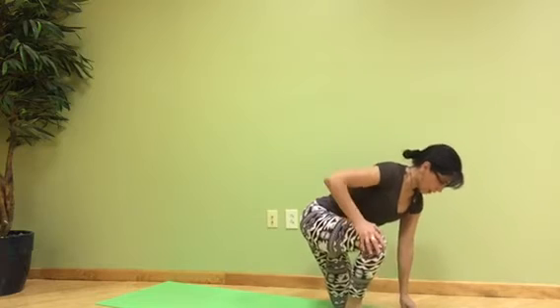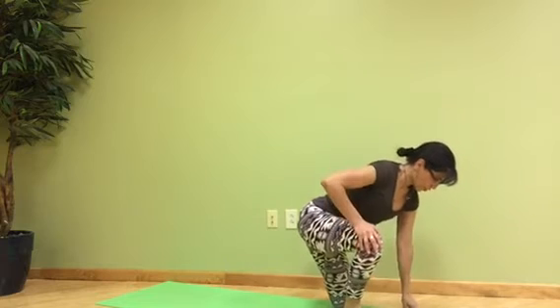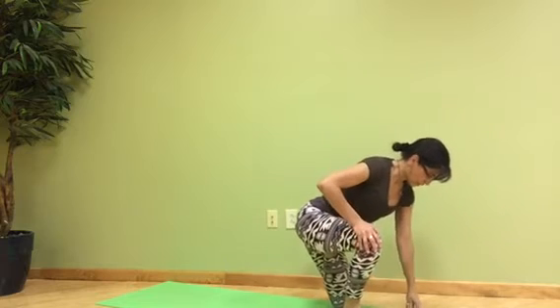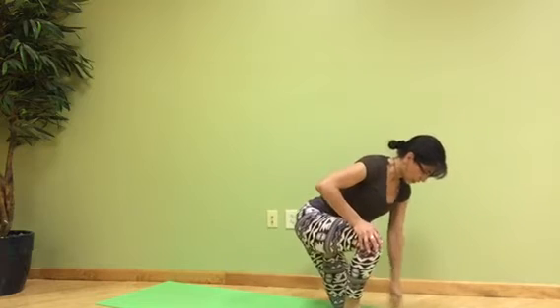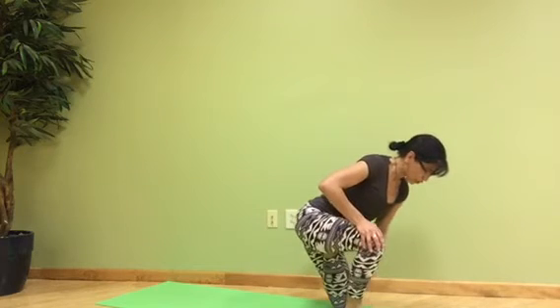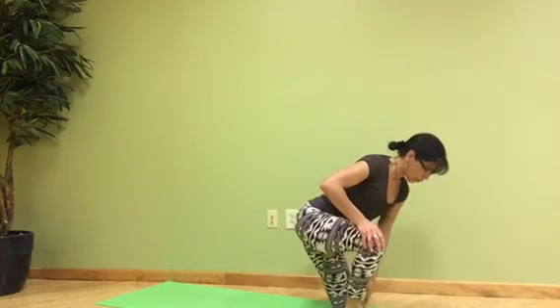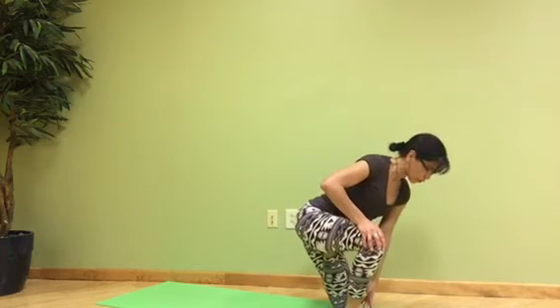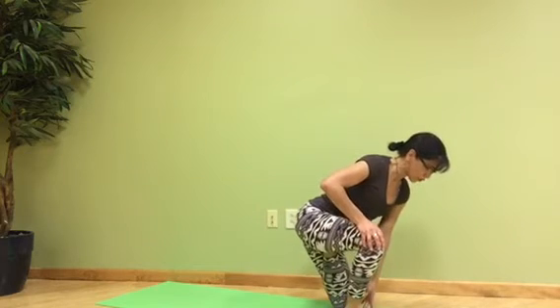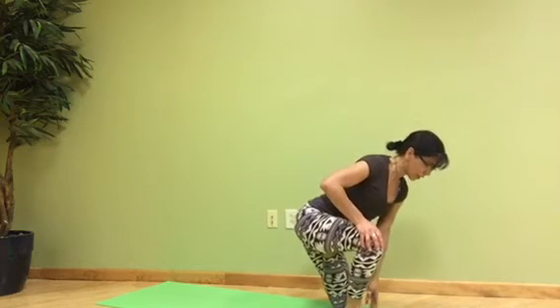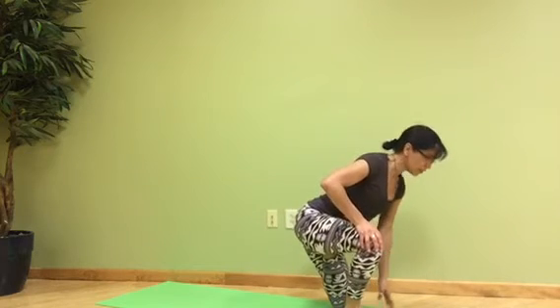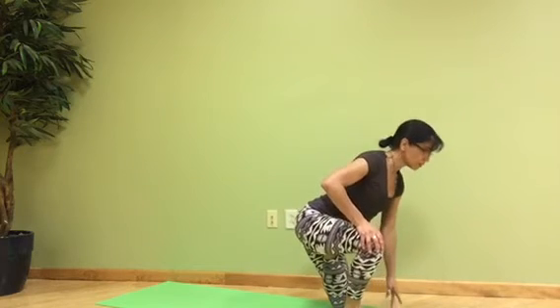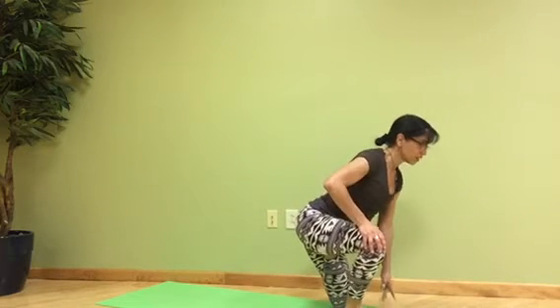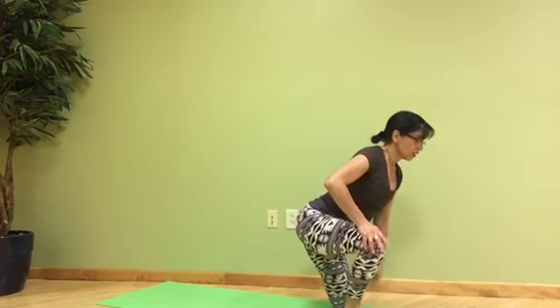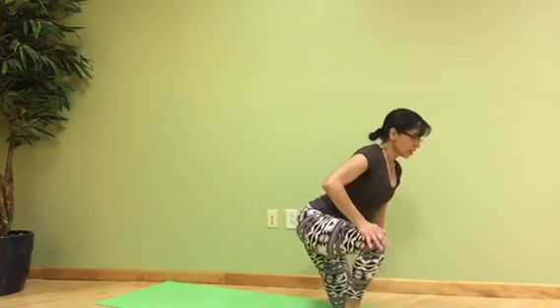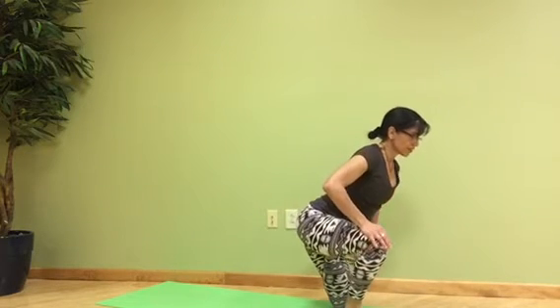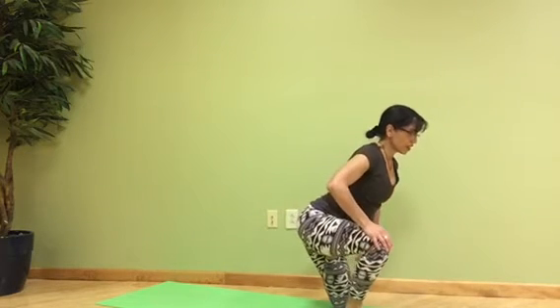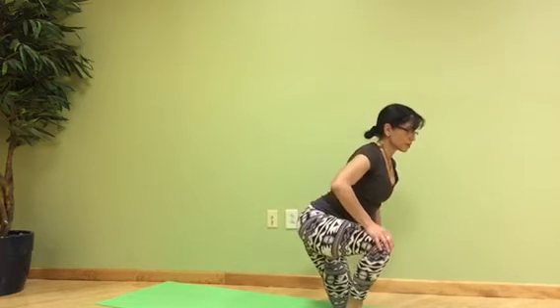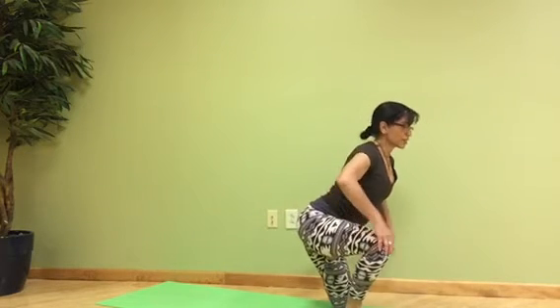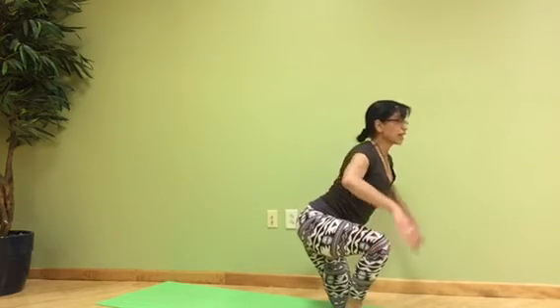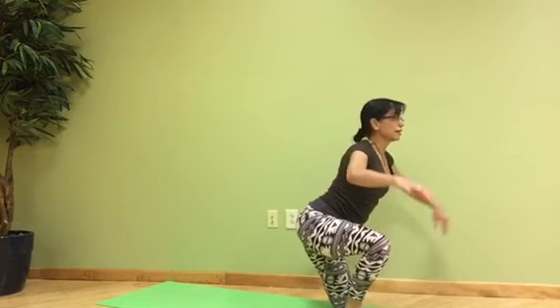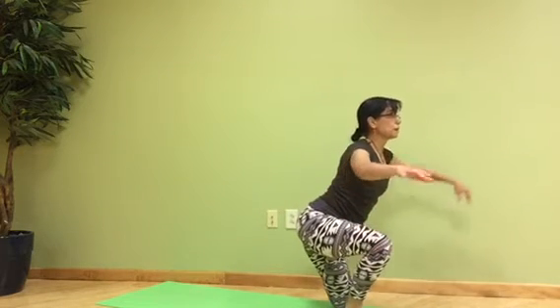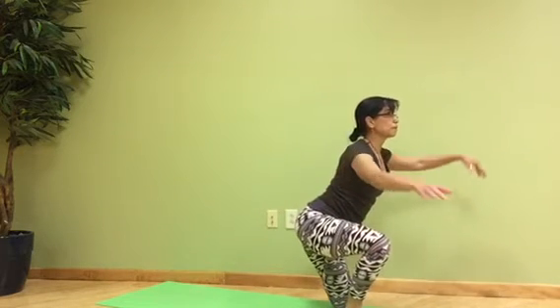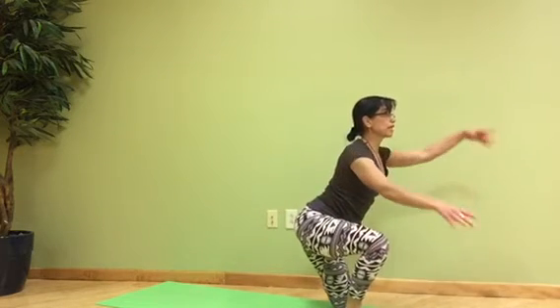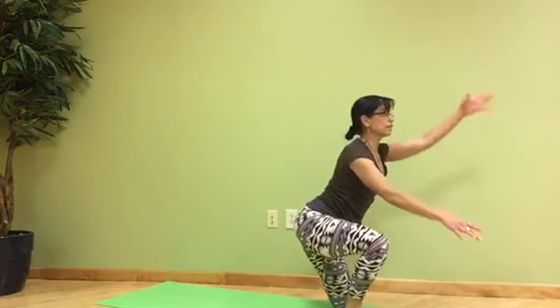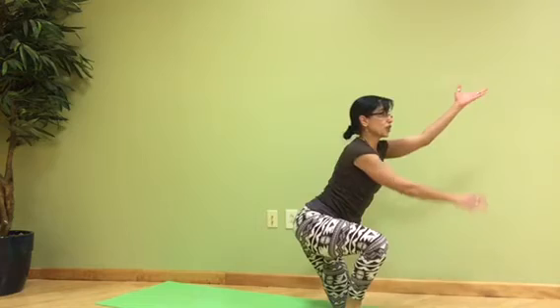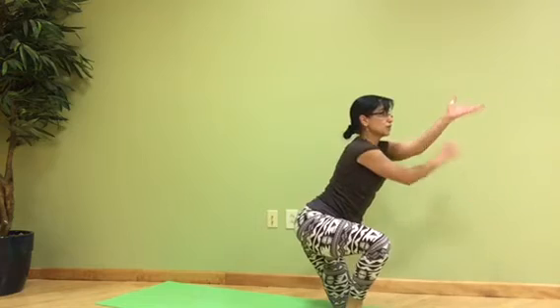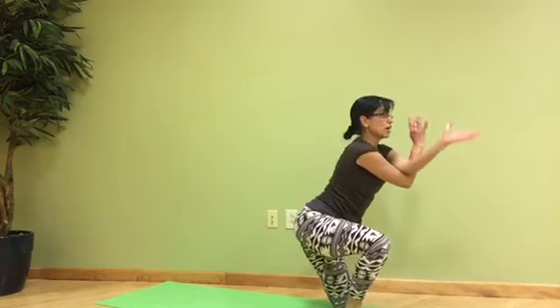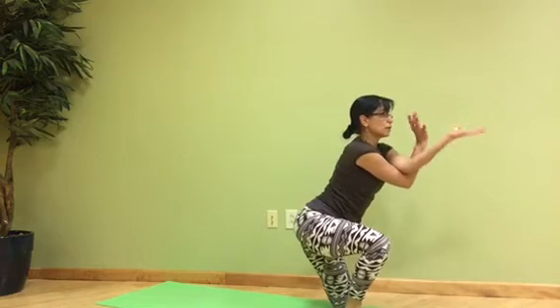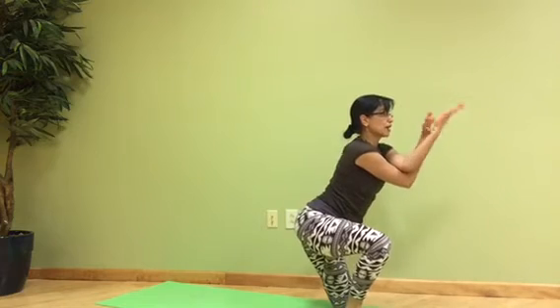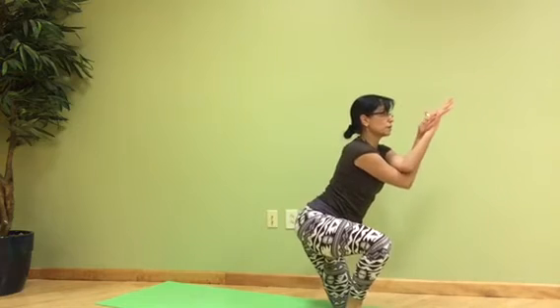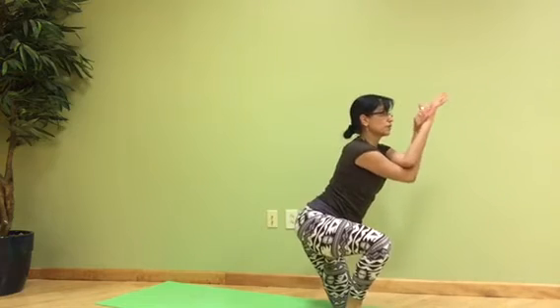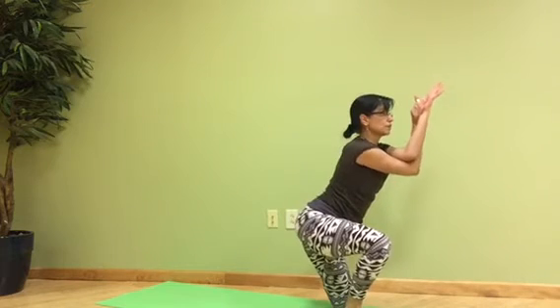The knee is close to the heel of the opposite leg. Left arm on top, right arm under.